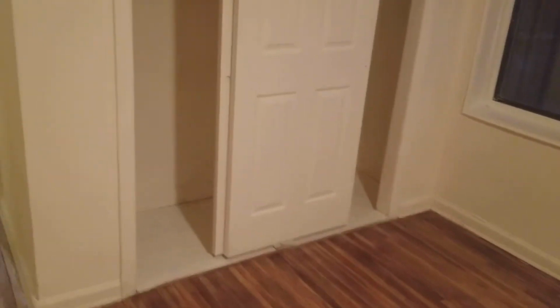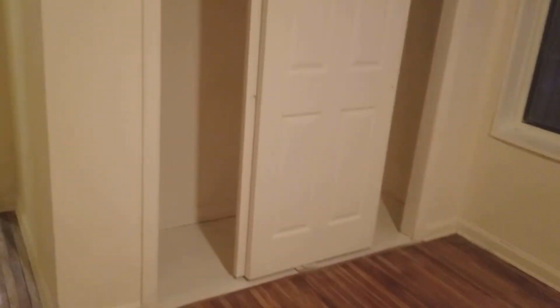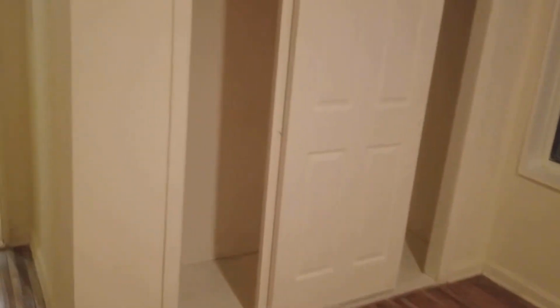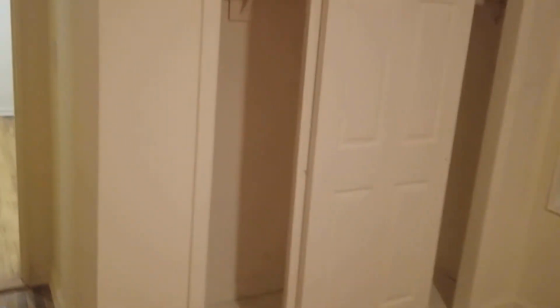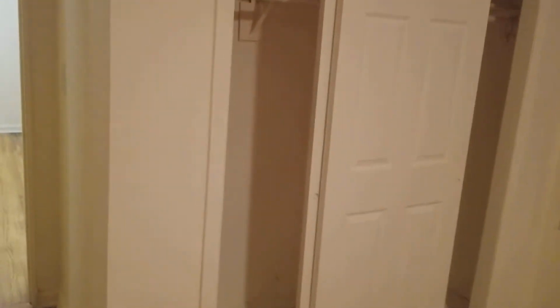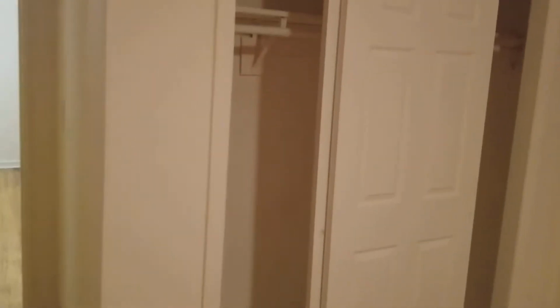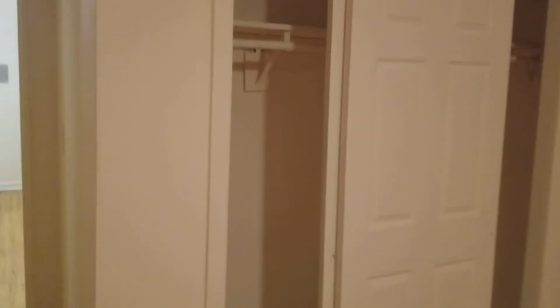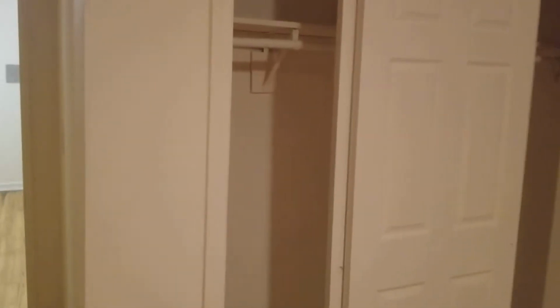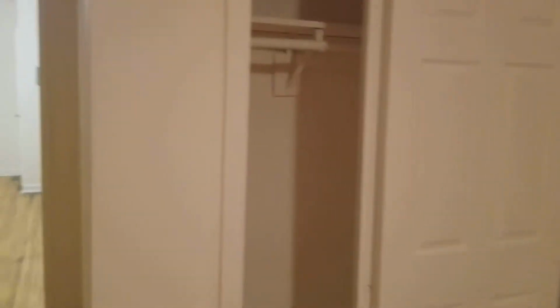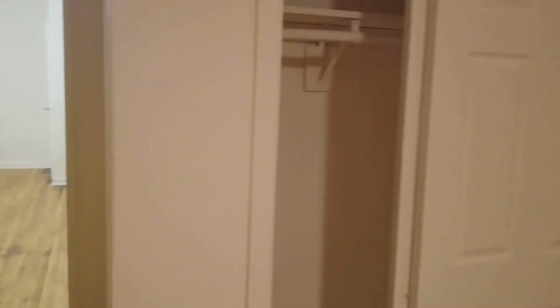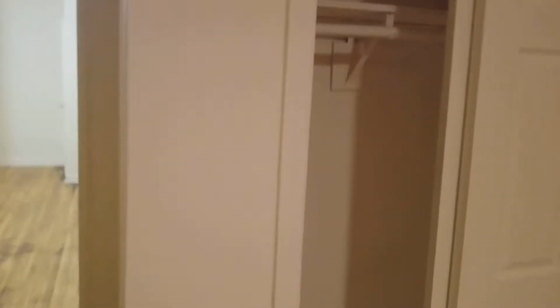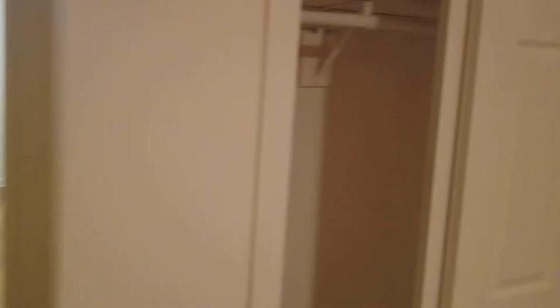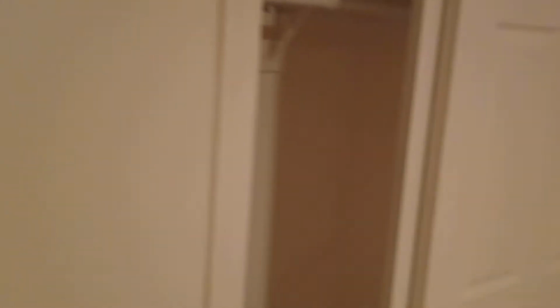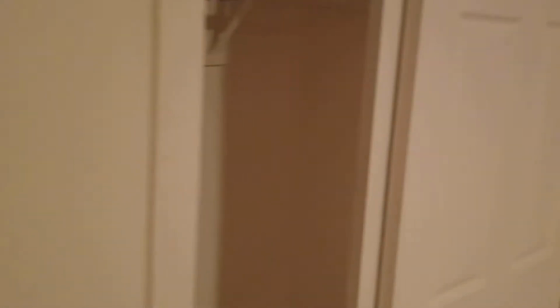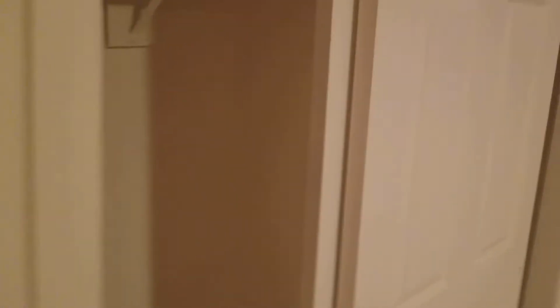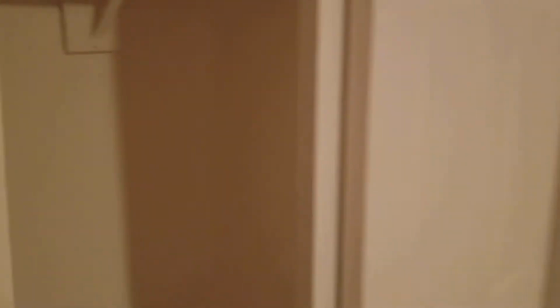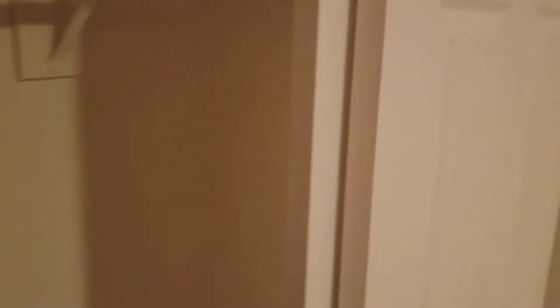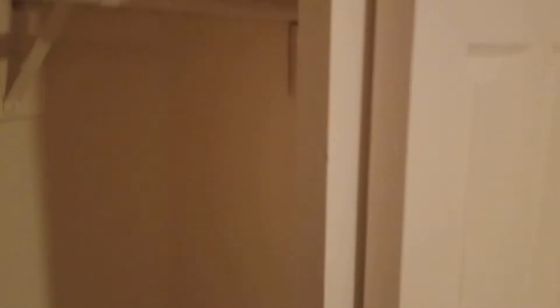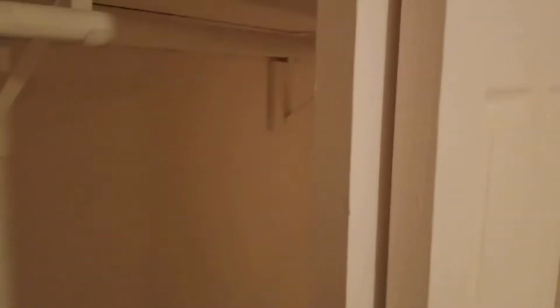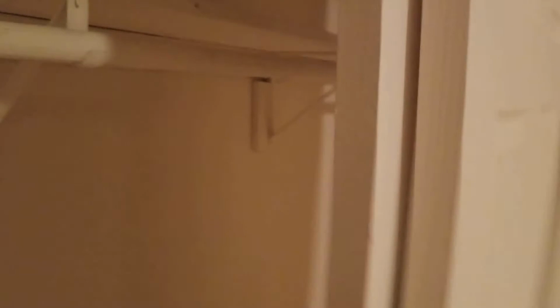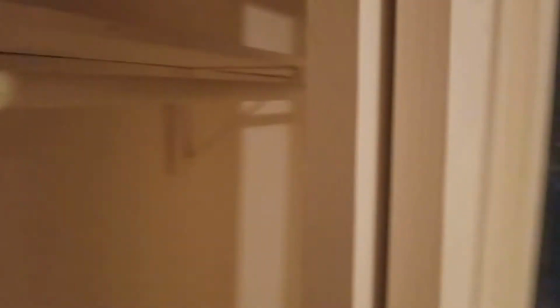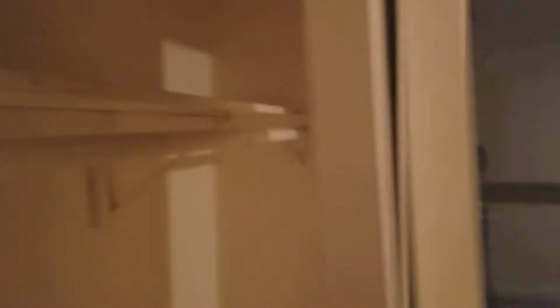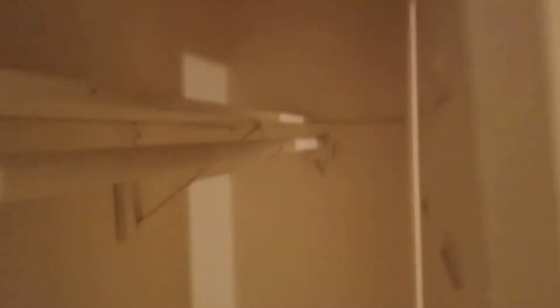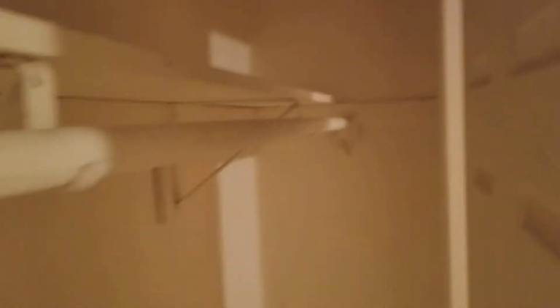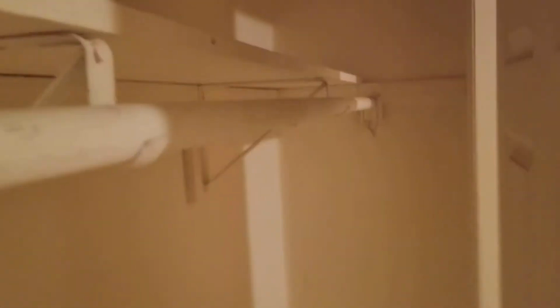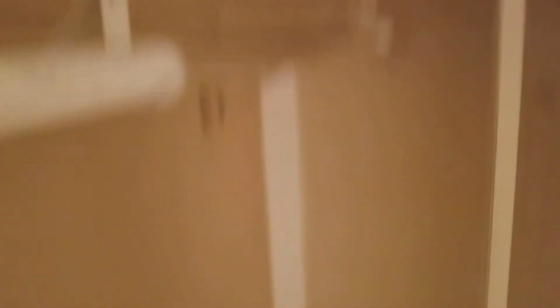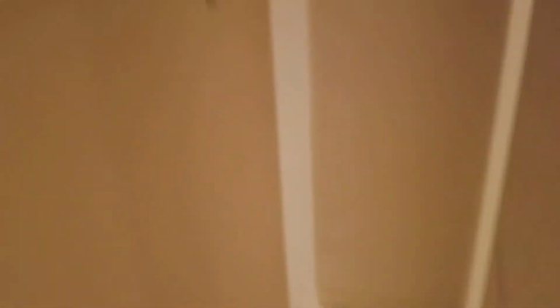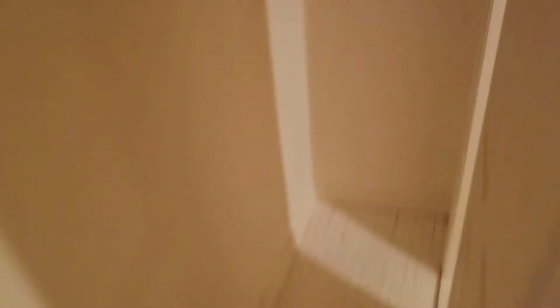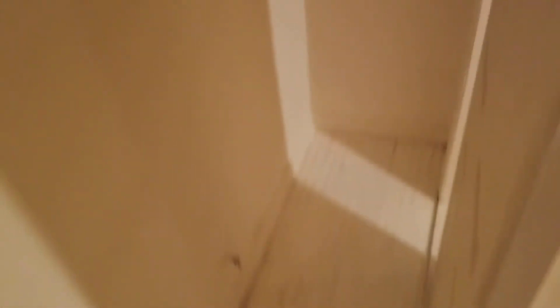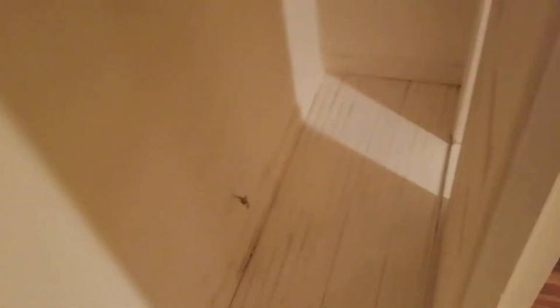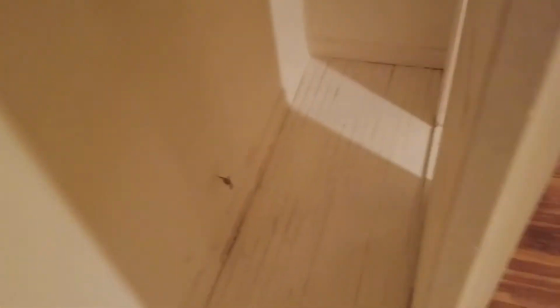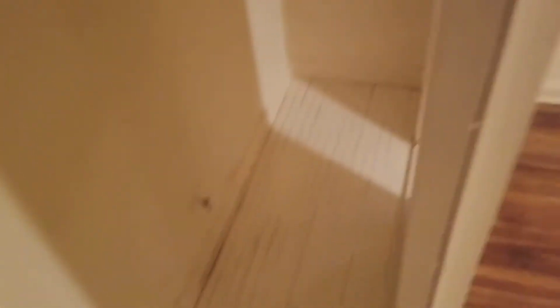Two windows. Very nice closet. Very nice closet.